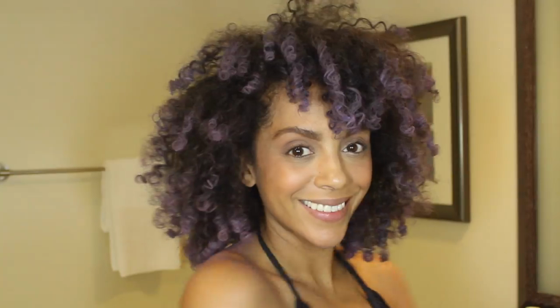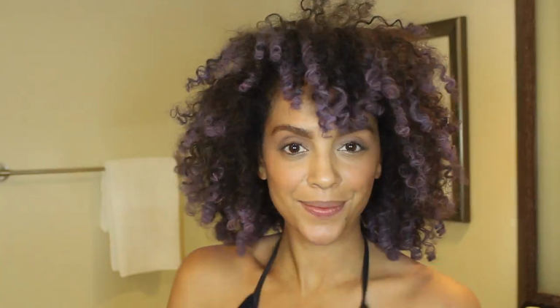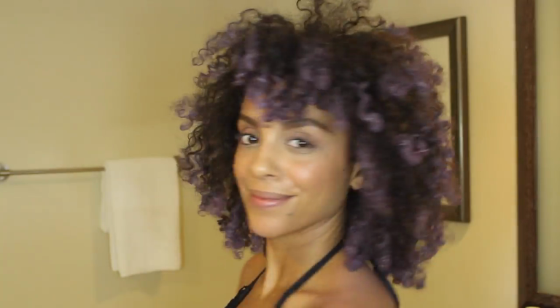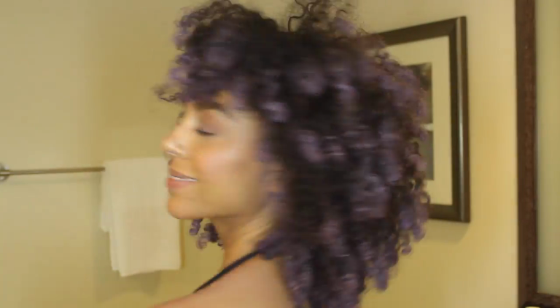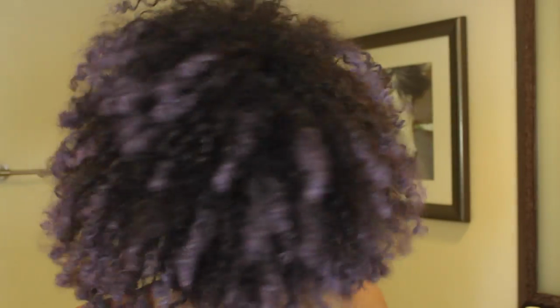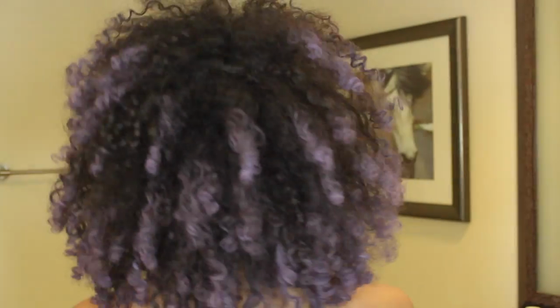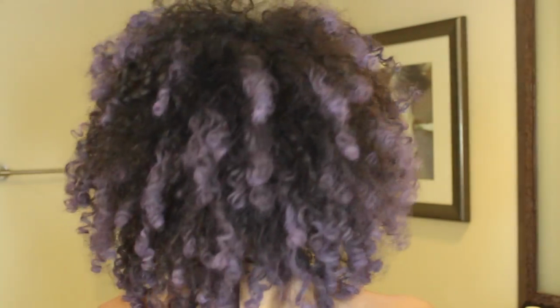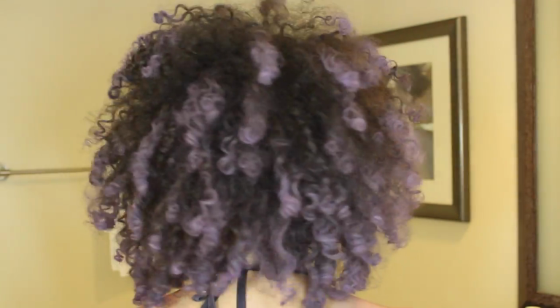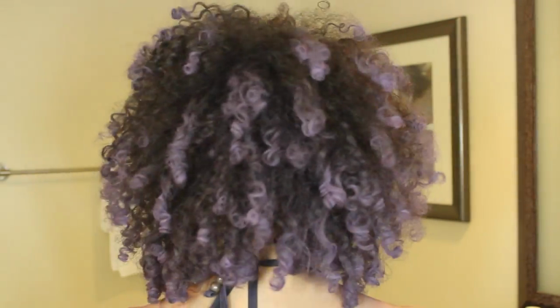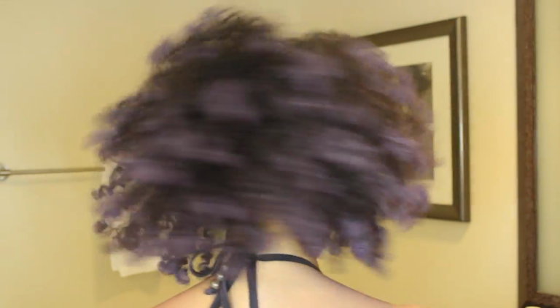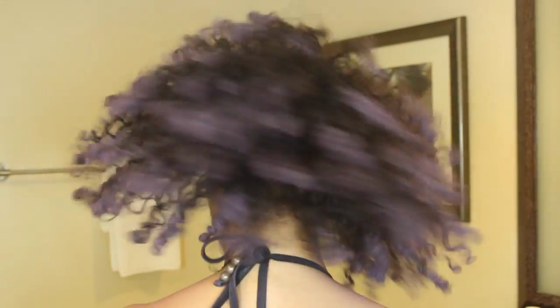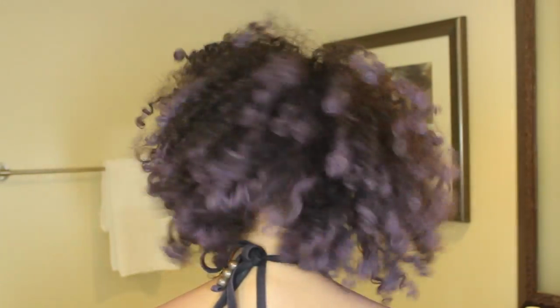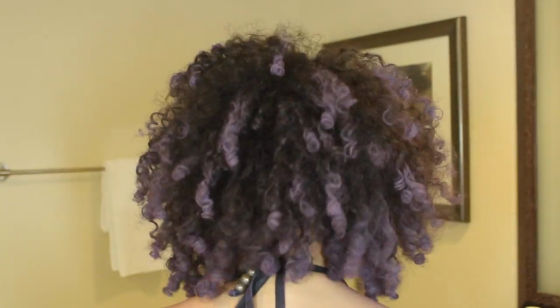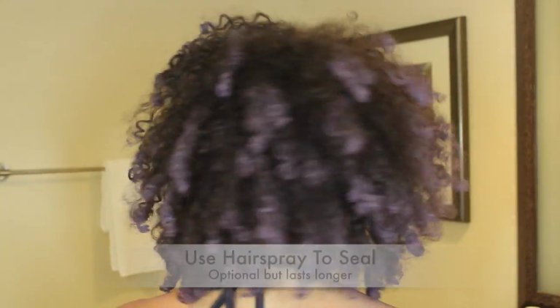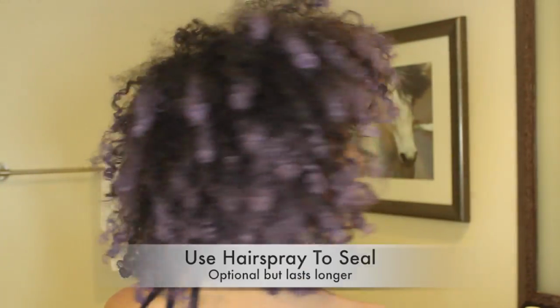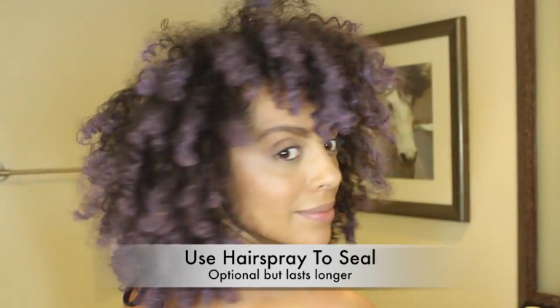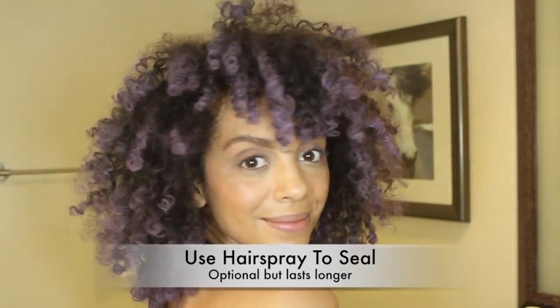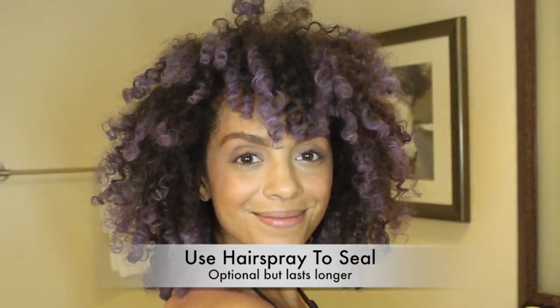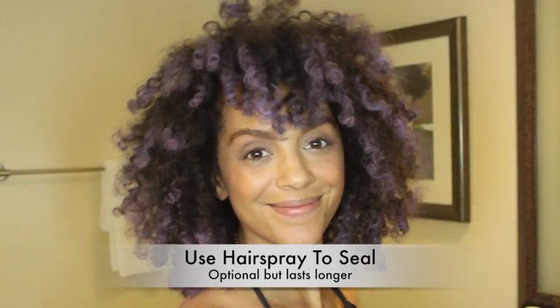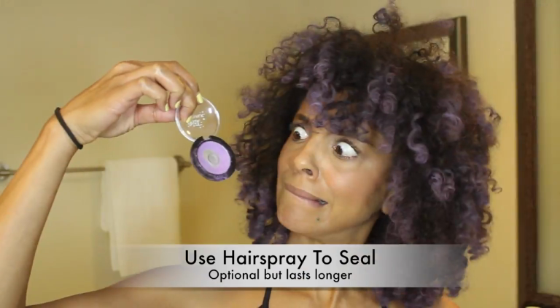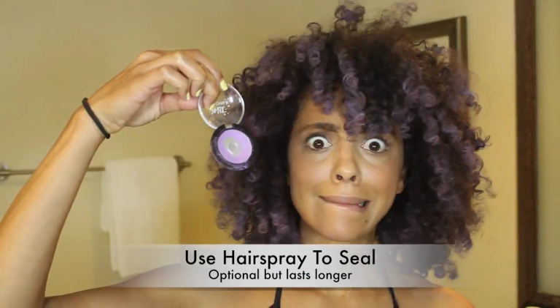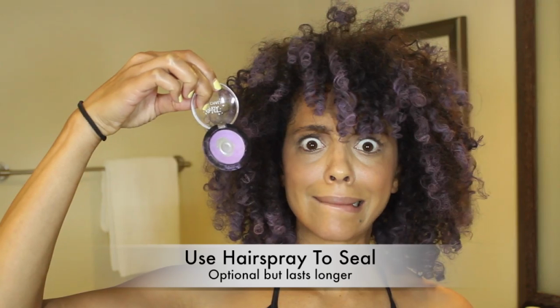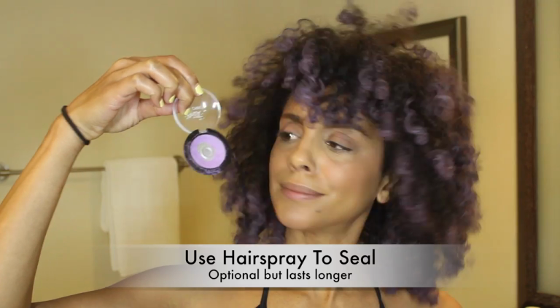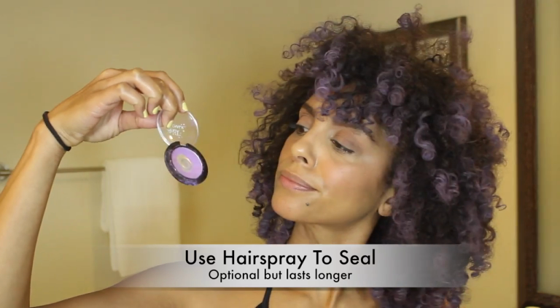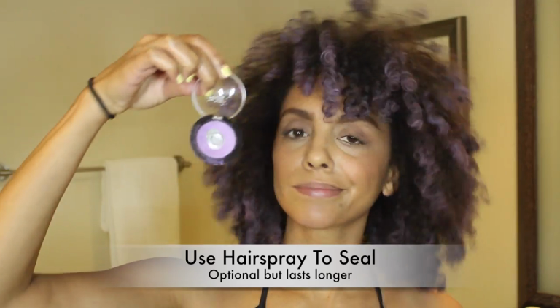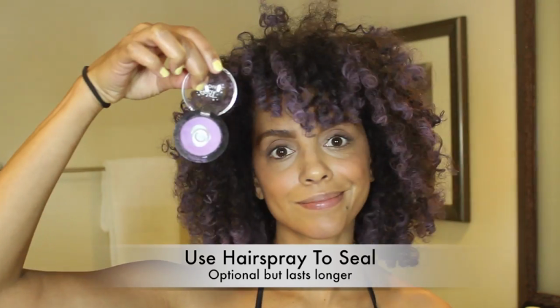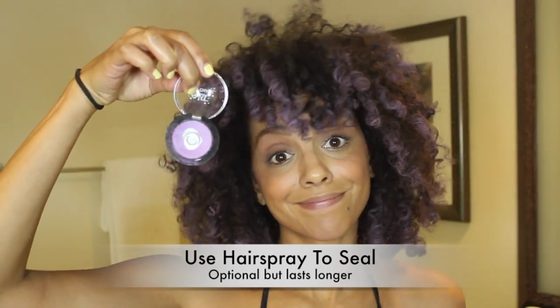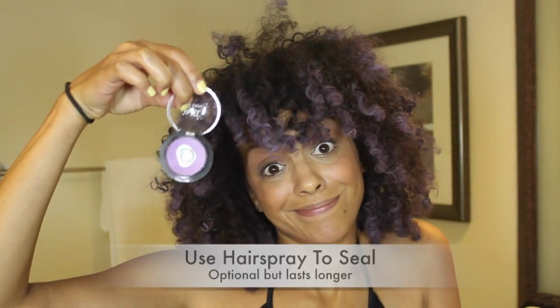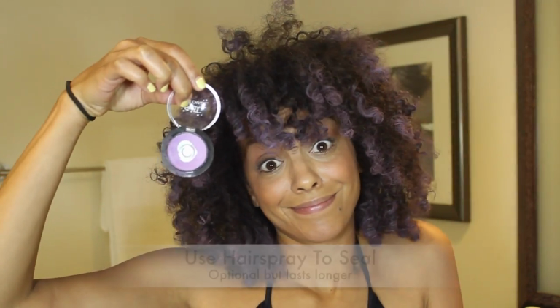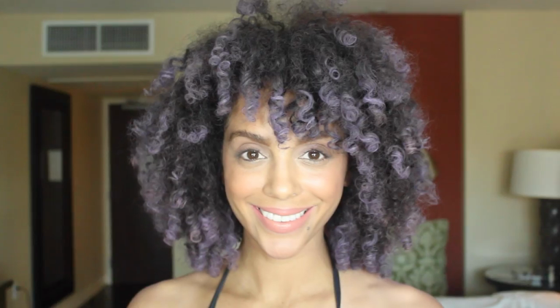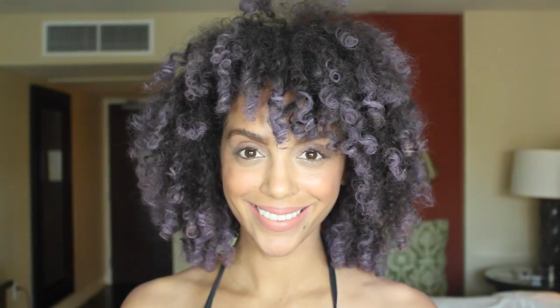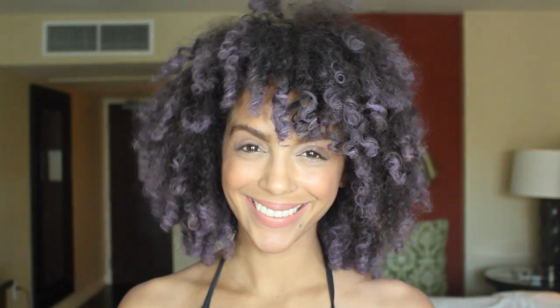So this is the final look and I absolutely love it. I didn't use any hairspray to finish, but you can if you'd like the color to last a little bit longer and not fade.